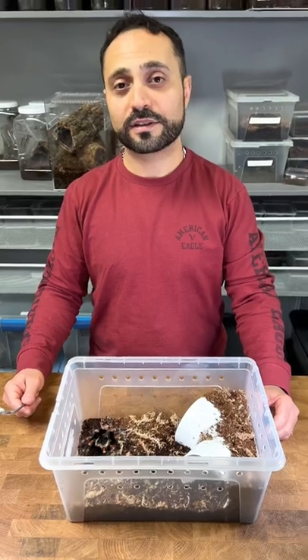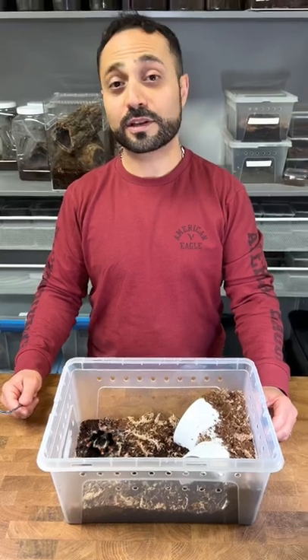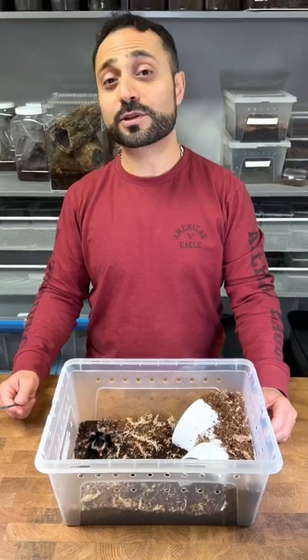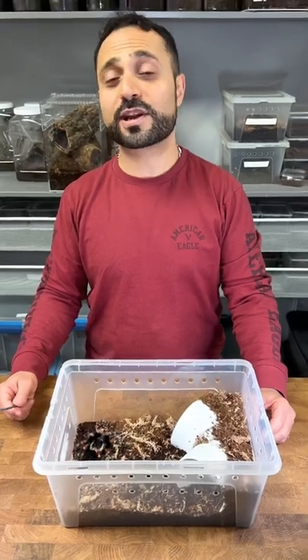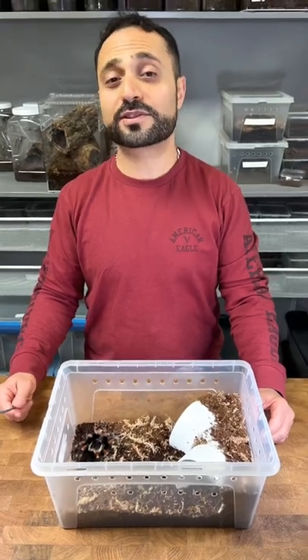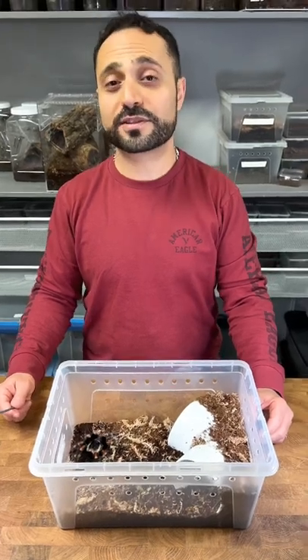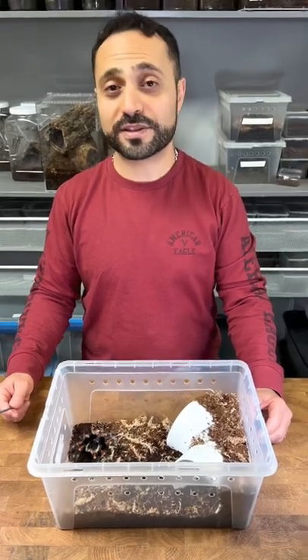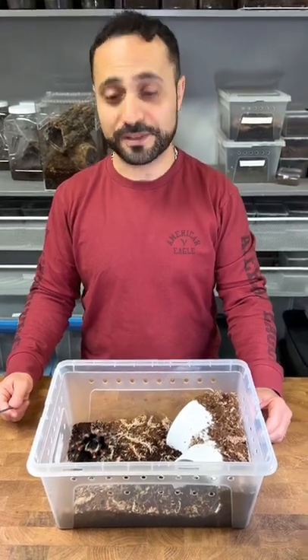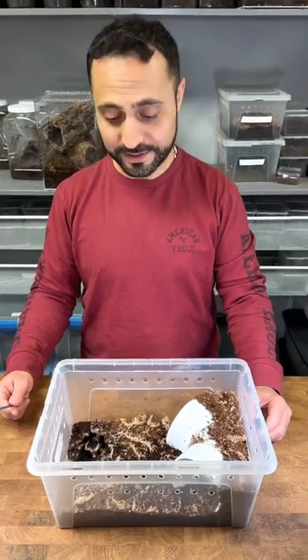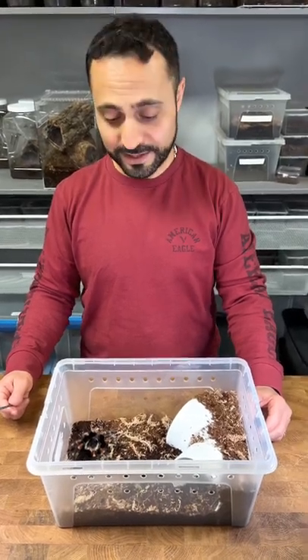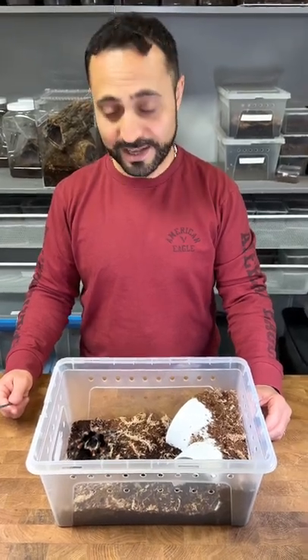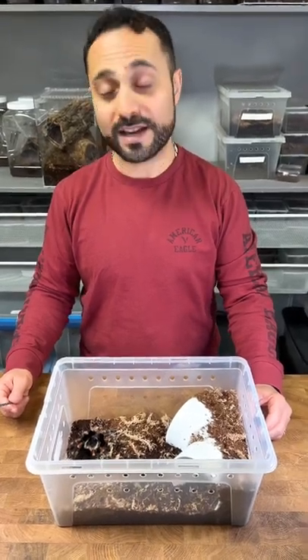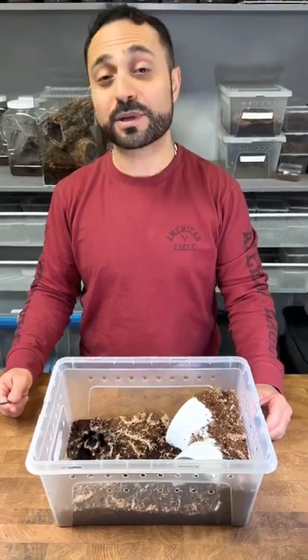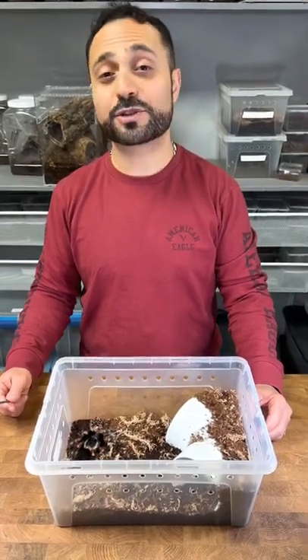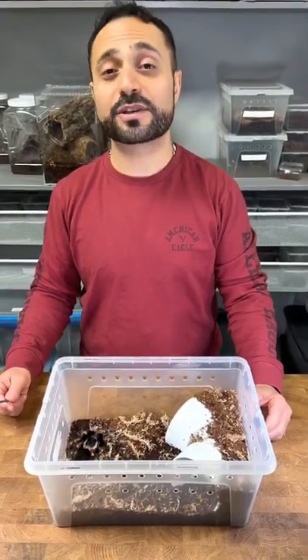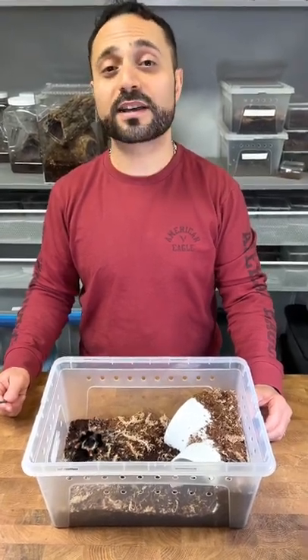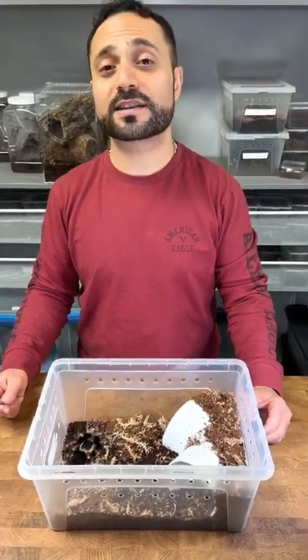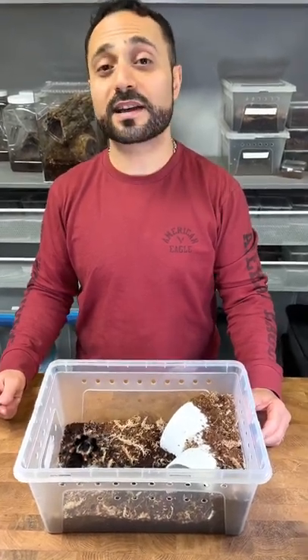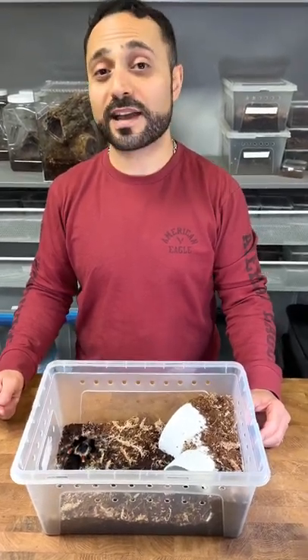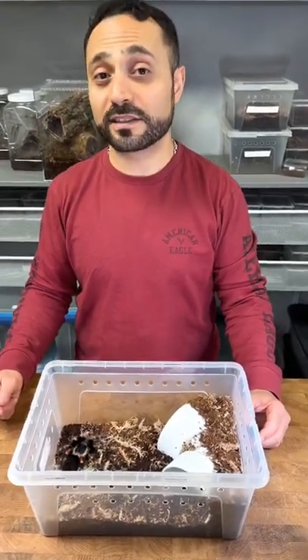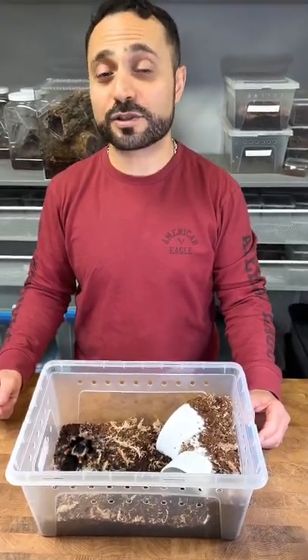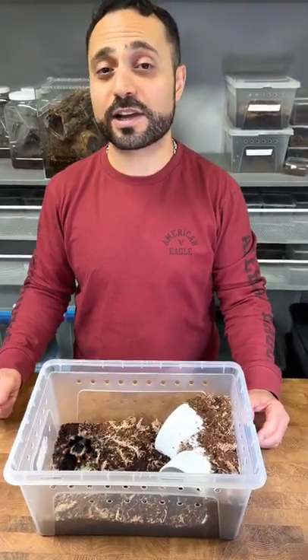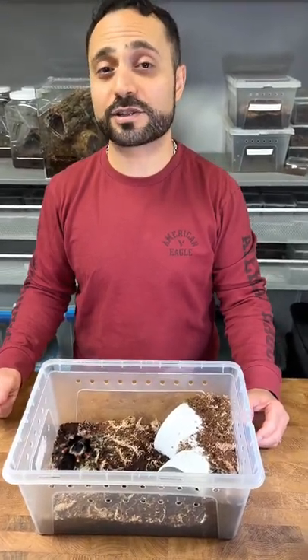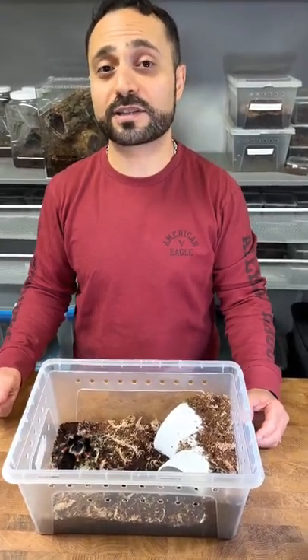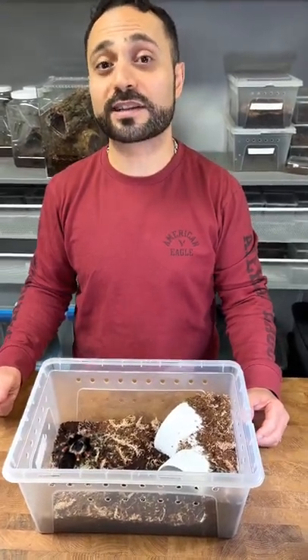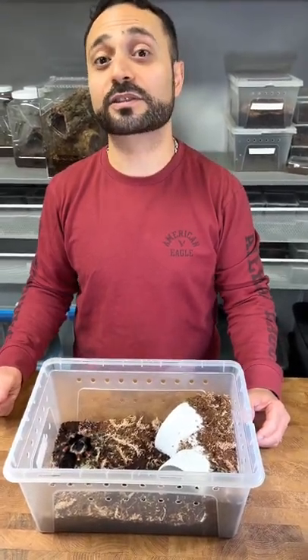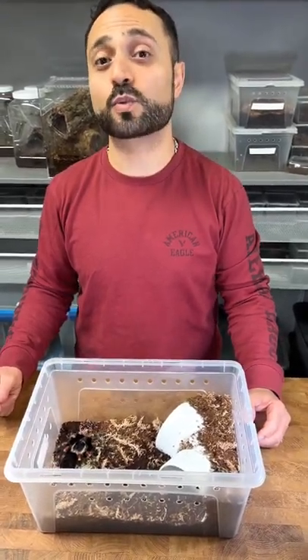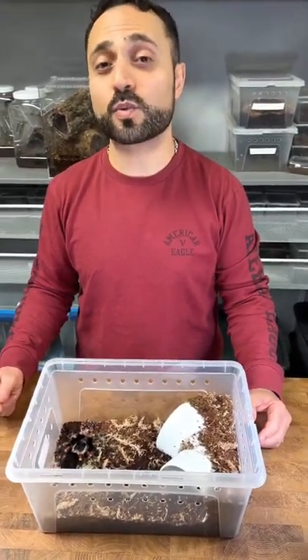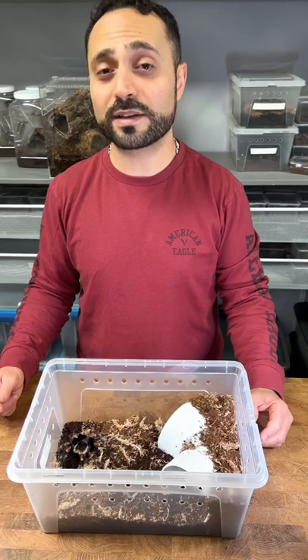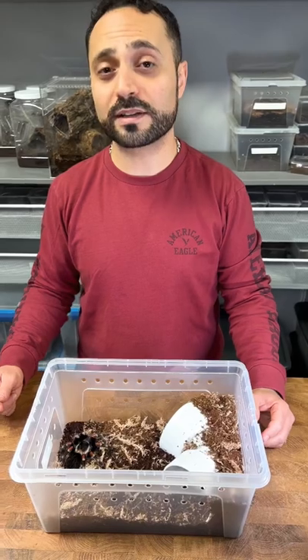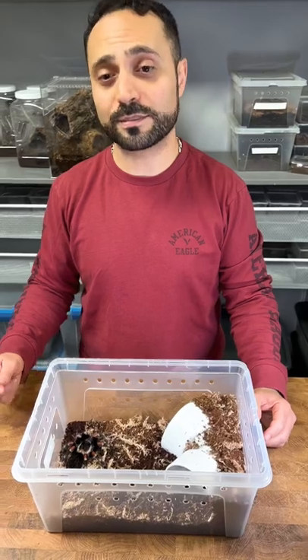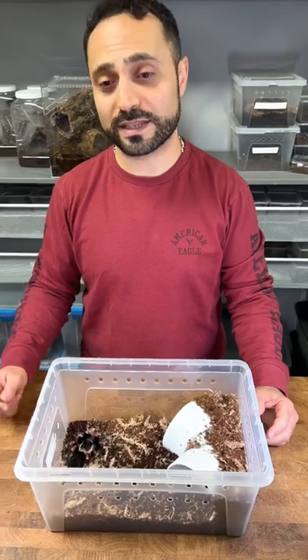Urban Tarantula is here and I'm going to show you guys how to handle the tarantula in under one minute.